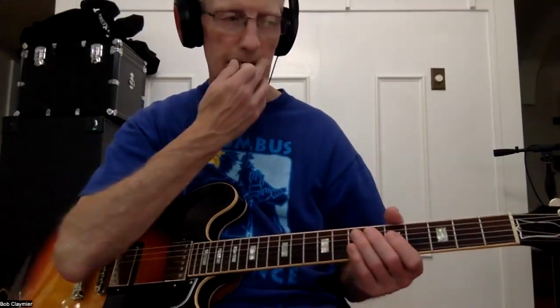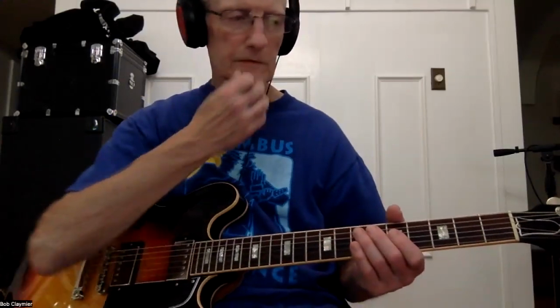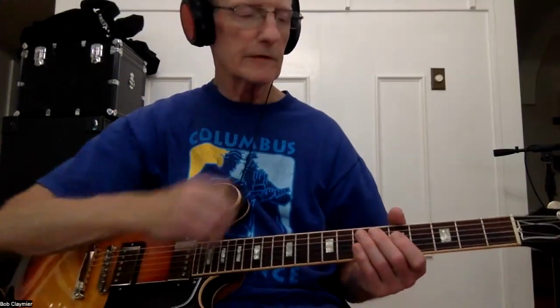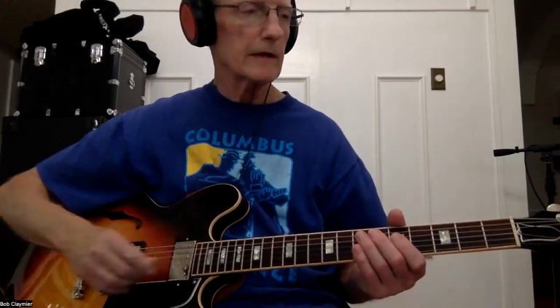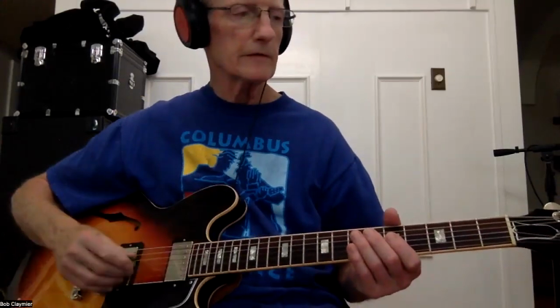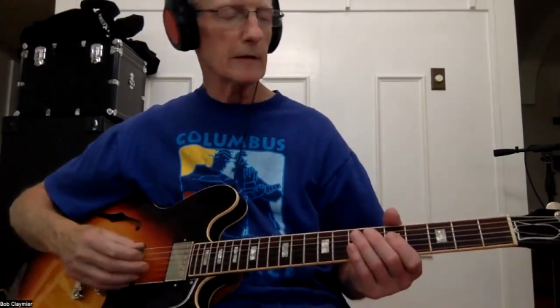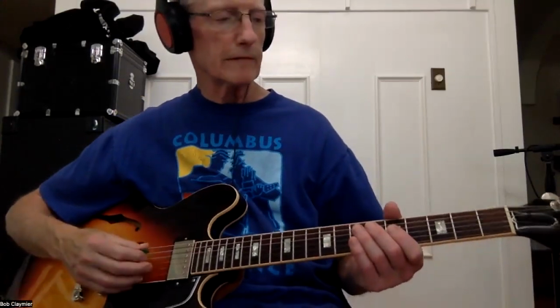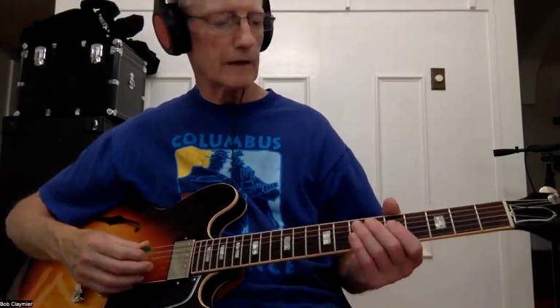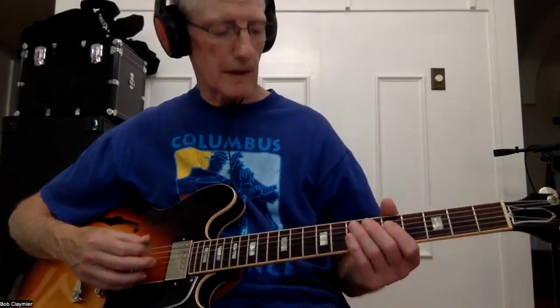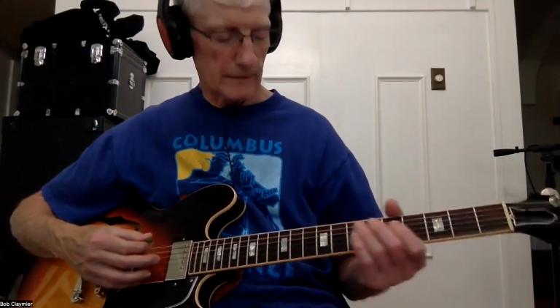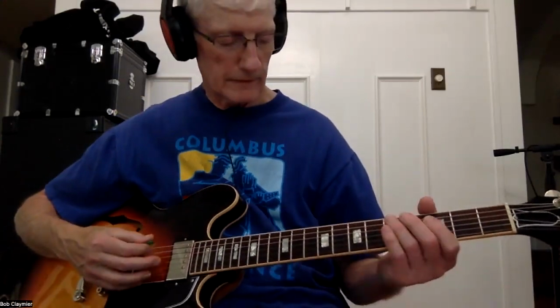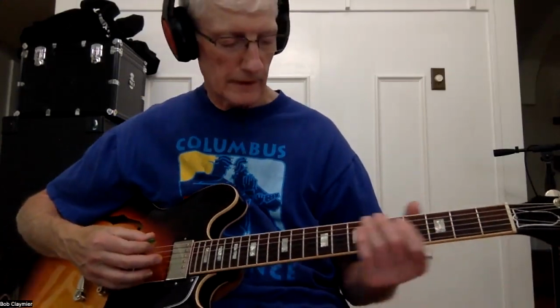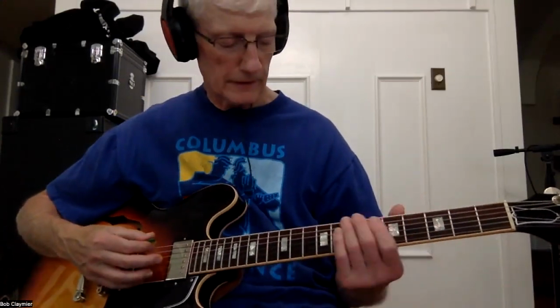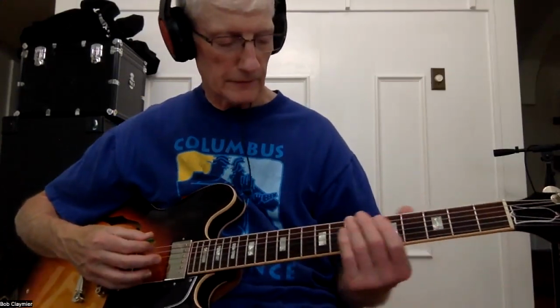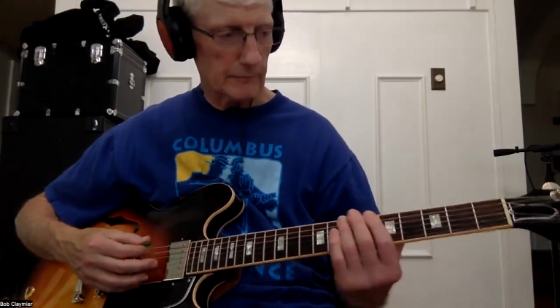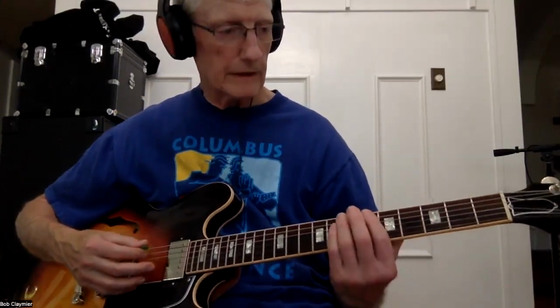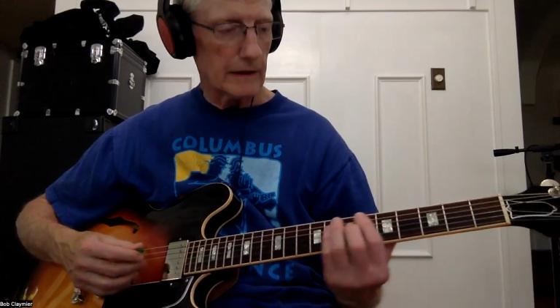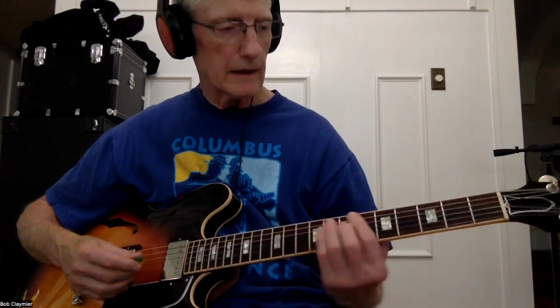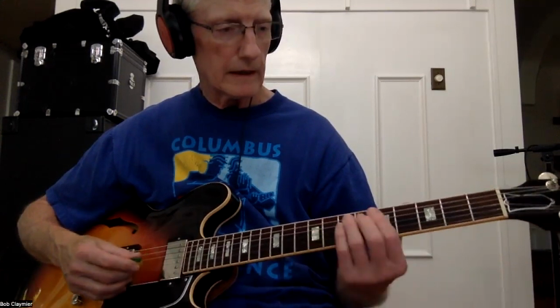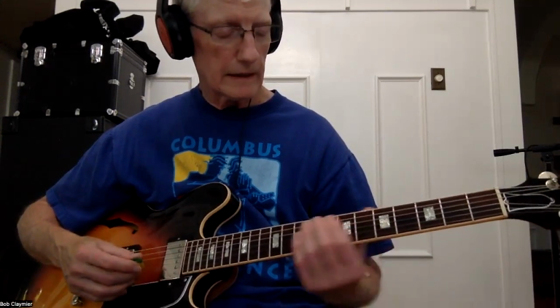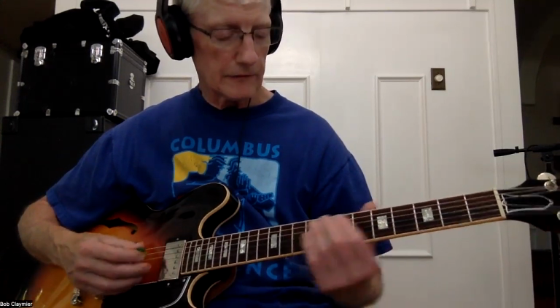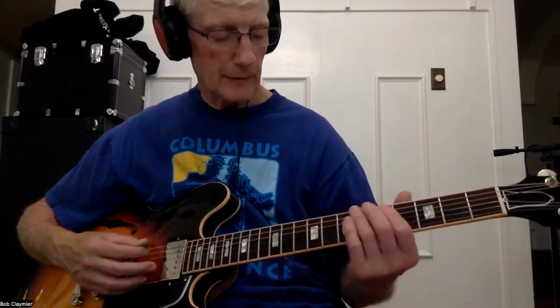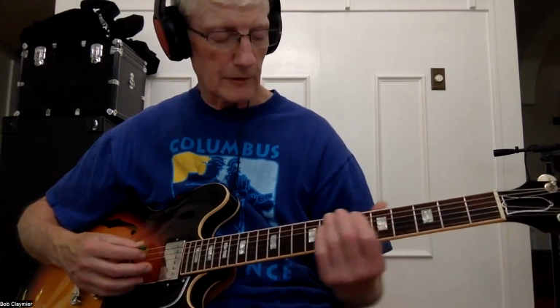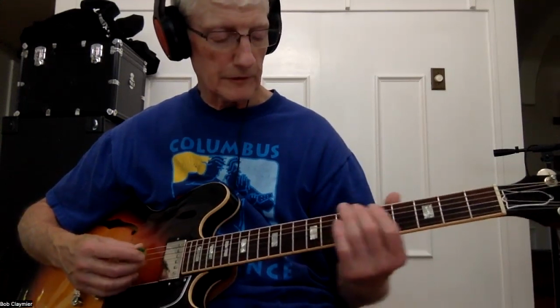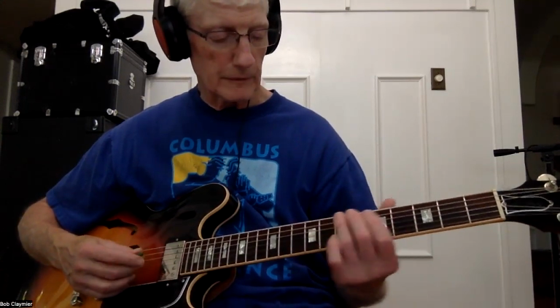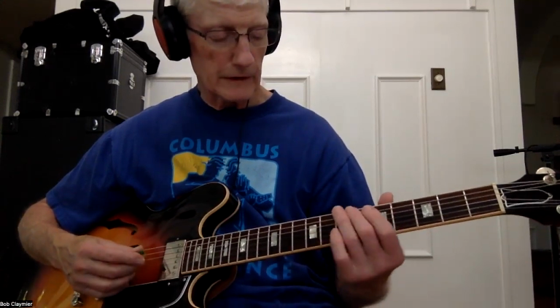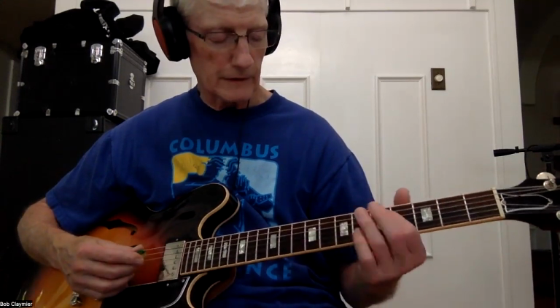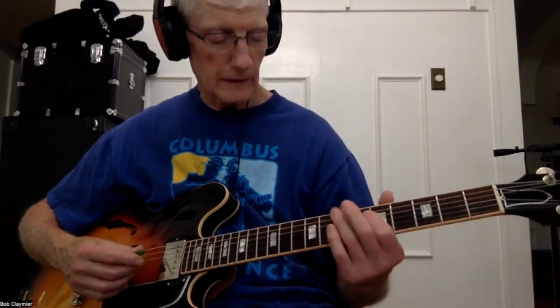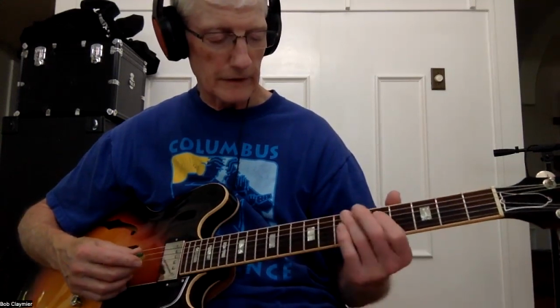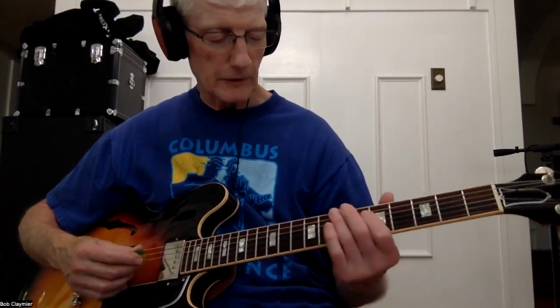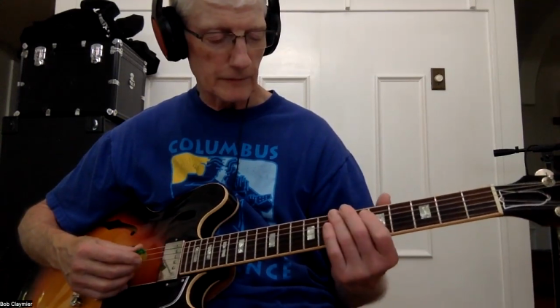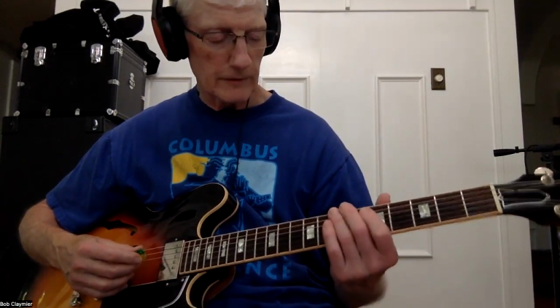This is Ain't It a Shame by Fats Domino. It's in B, E, and F sharp. We're going to learn the bass part for it.